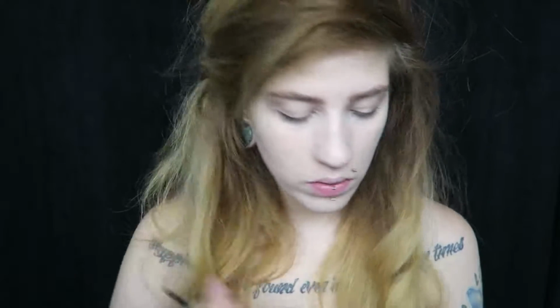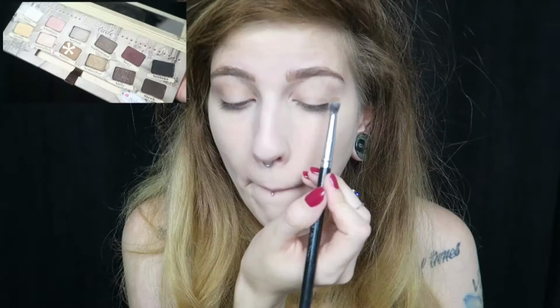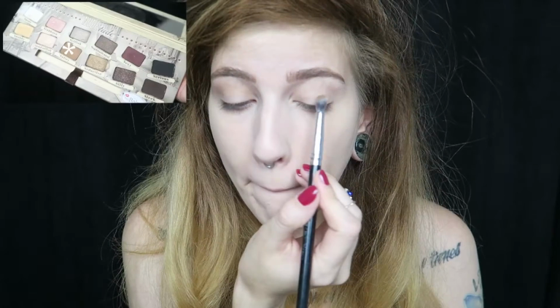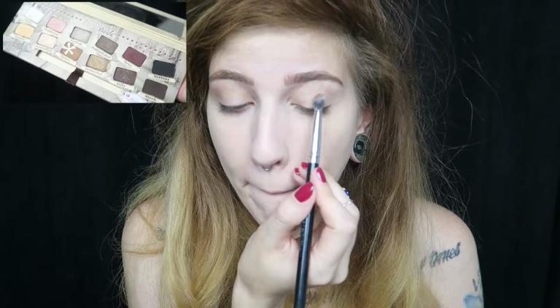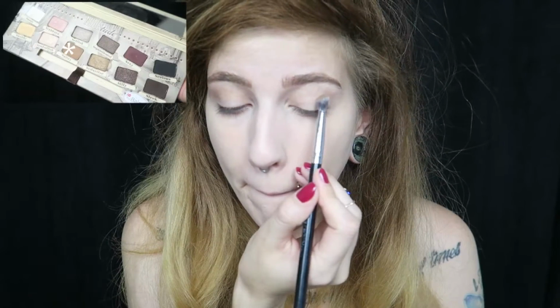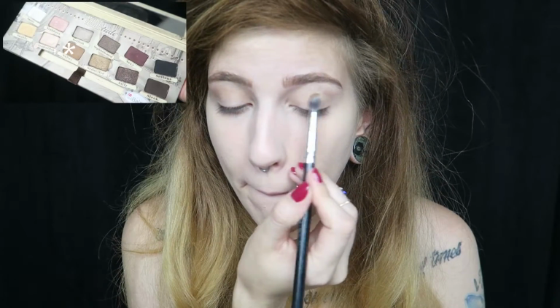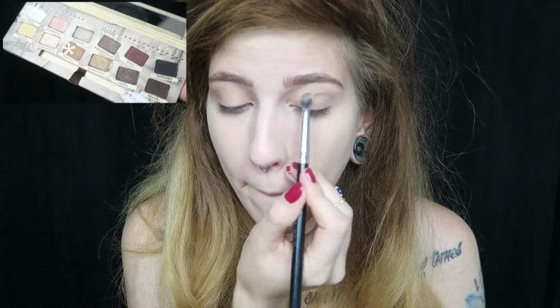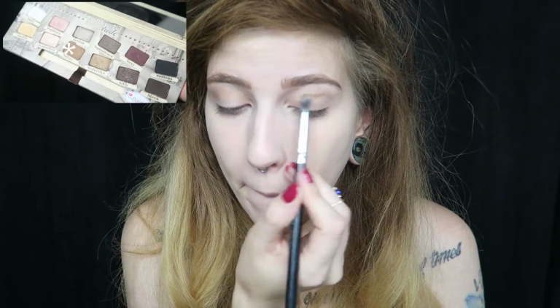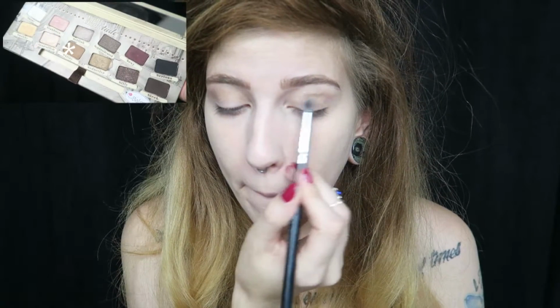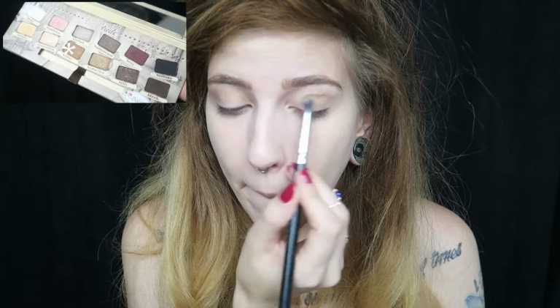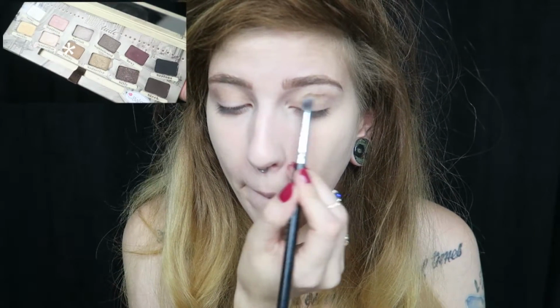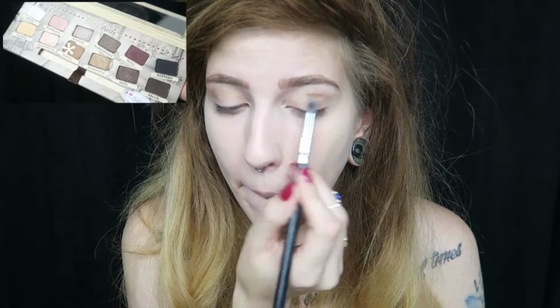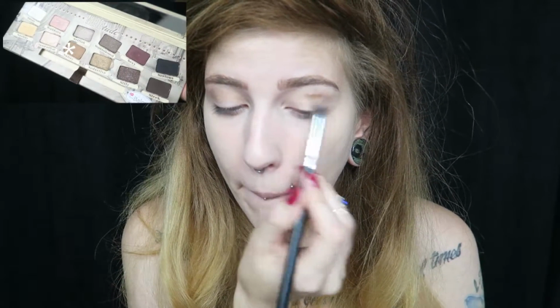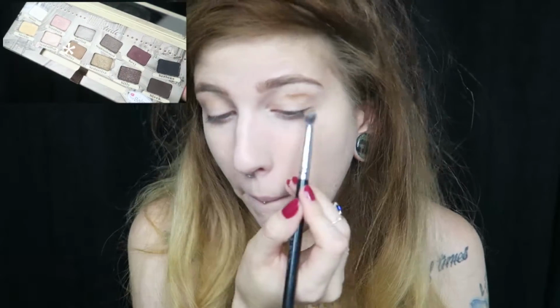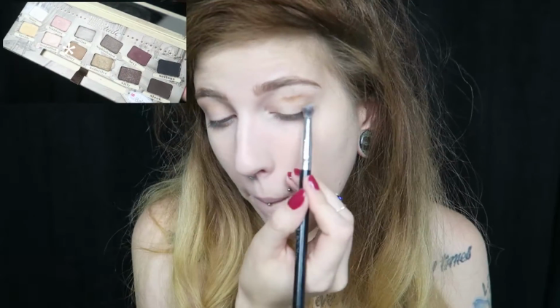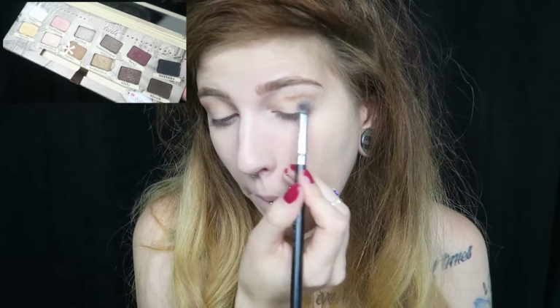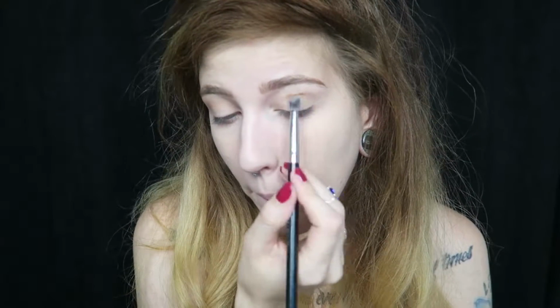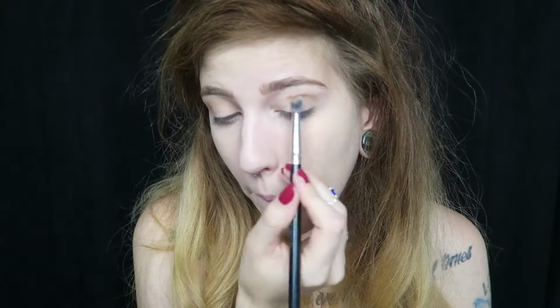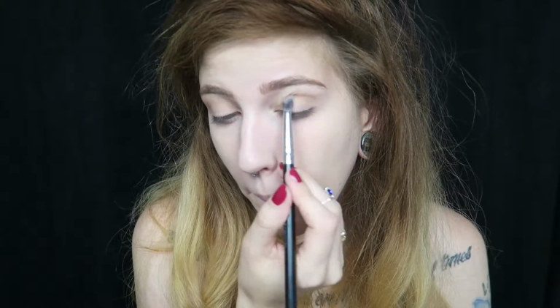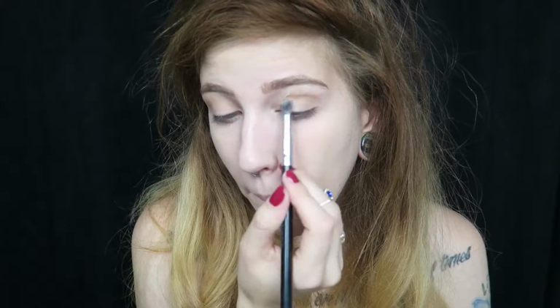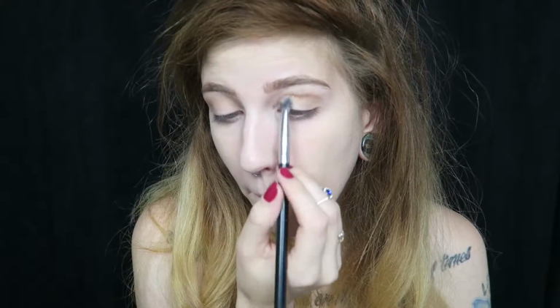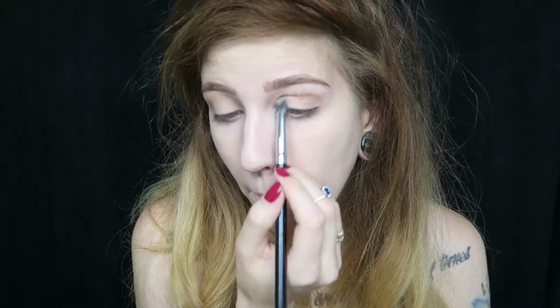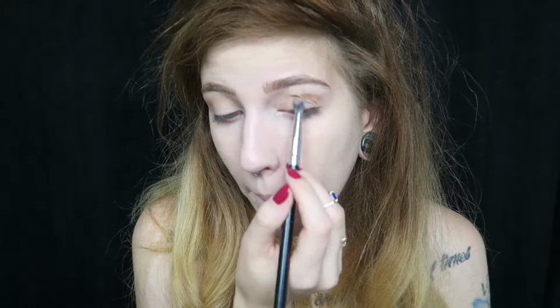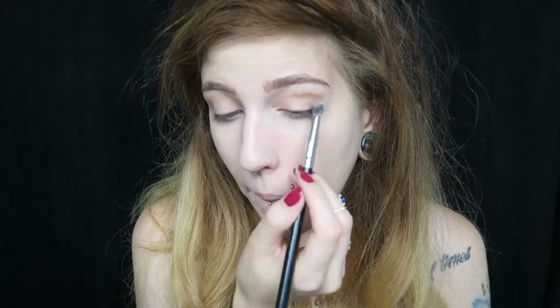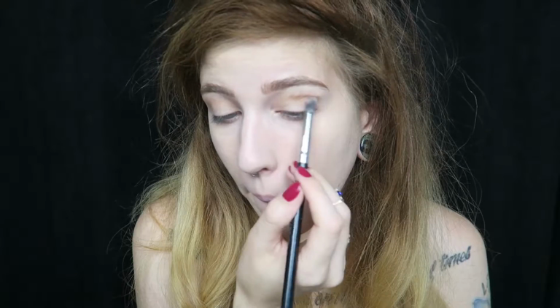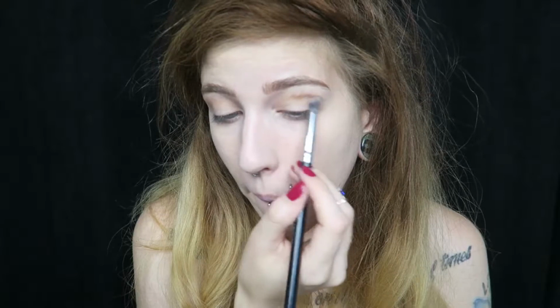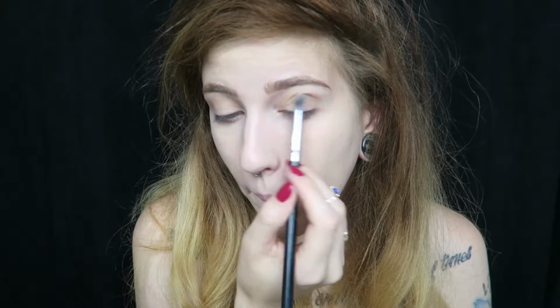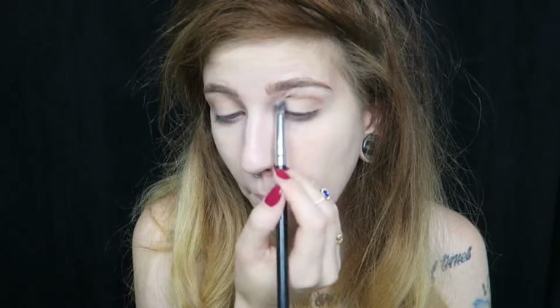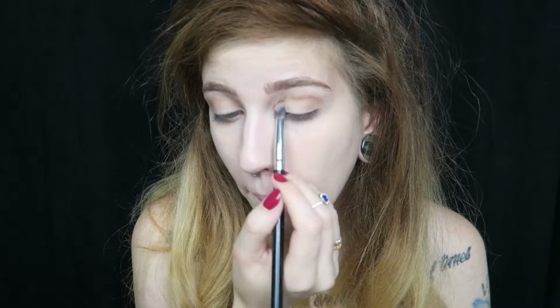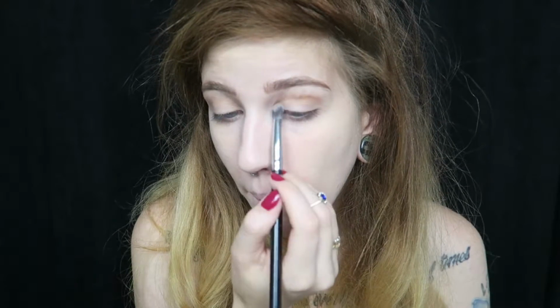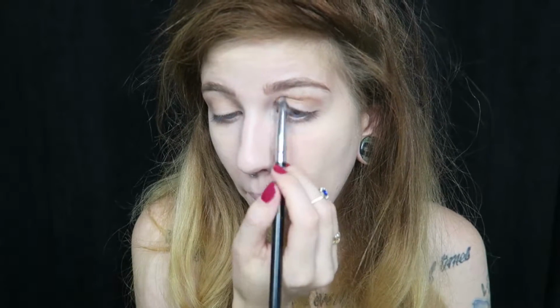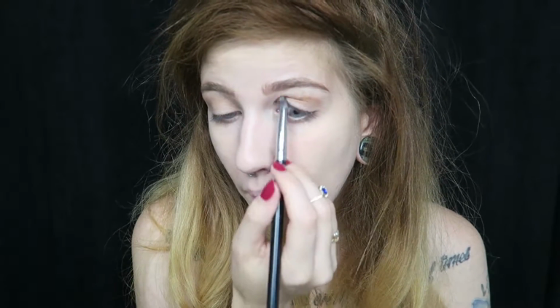Going into the Bomb Nude Tube palette, I'm going to take the shade Sultry and just apply that into the crease and blend it out.